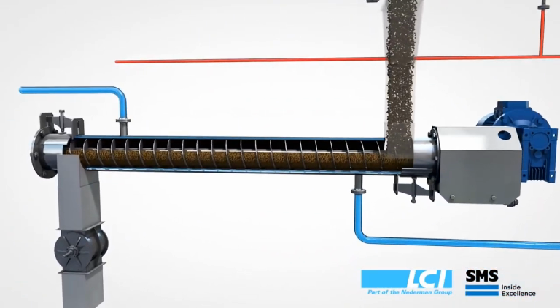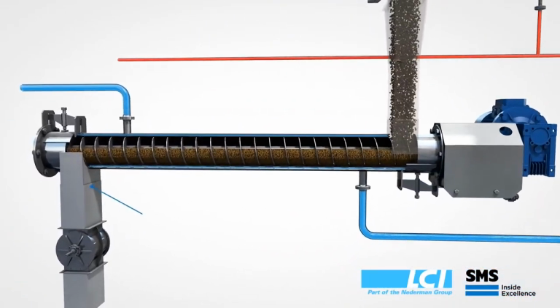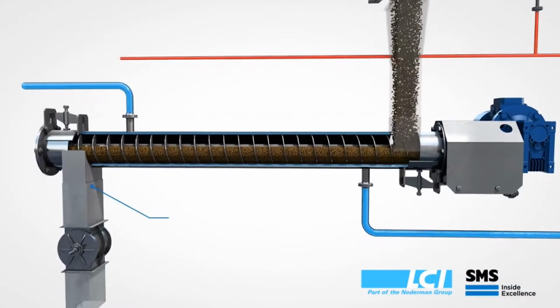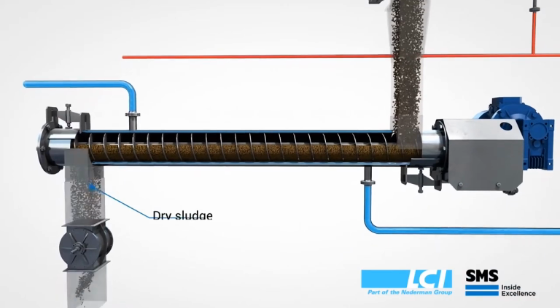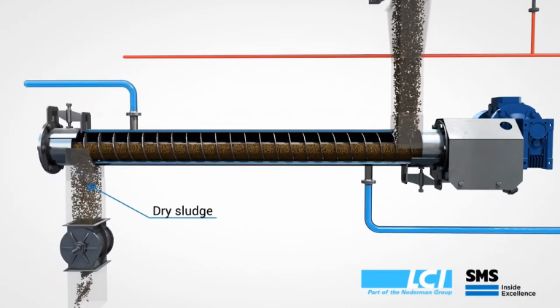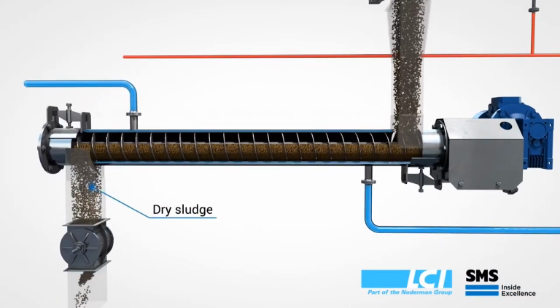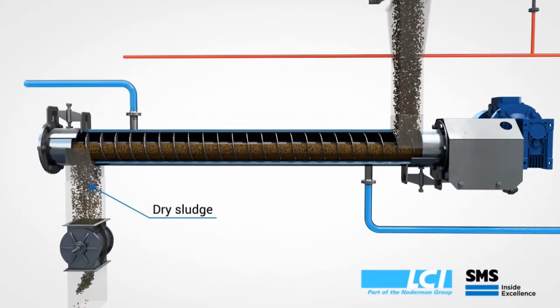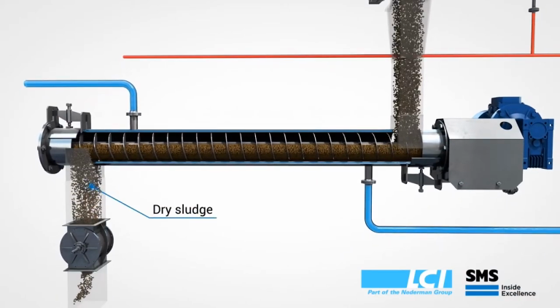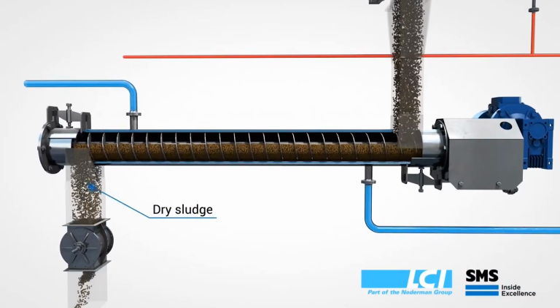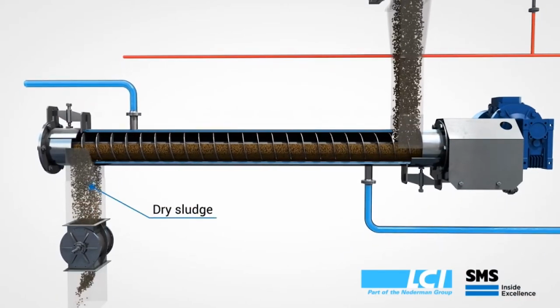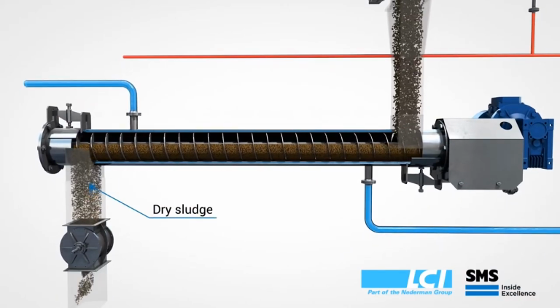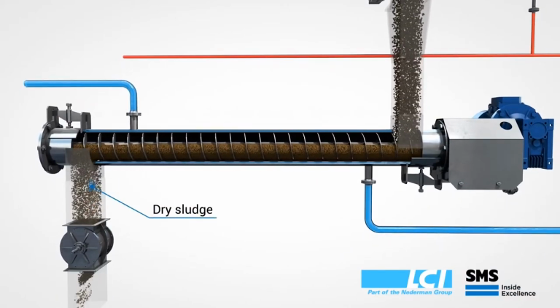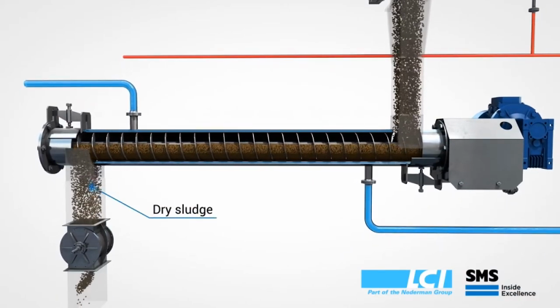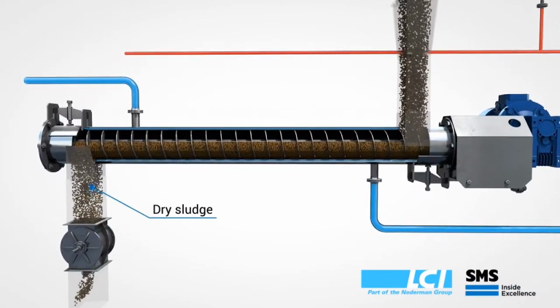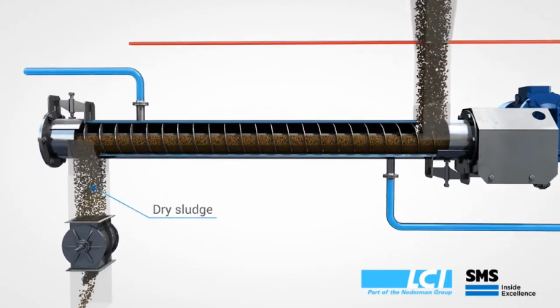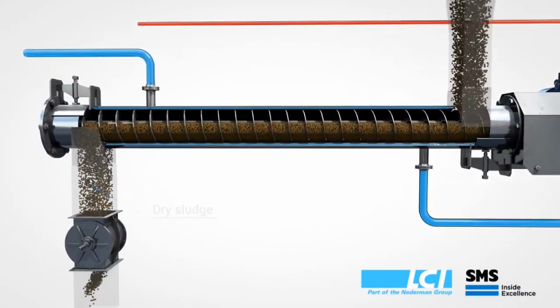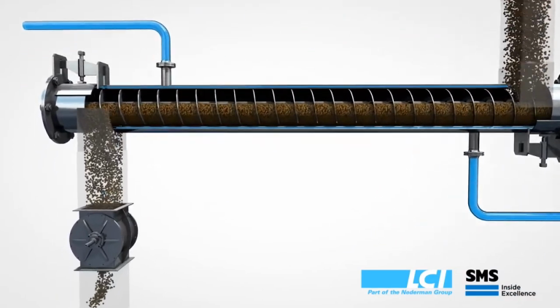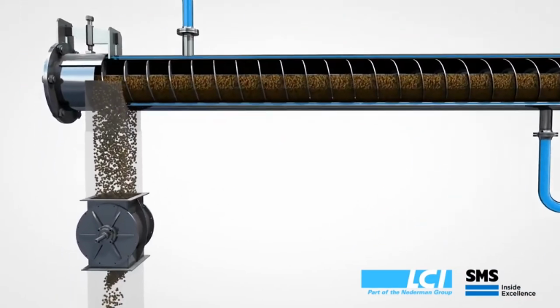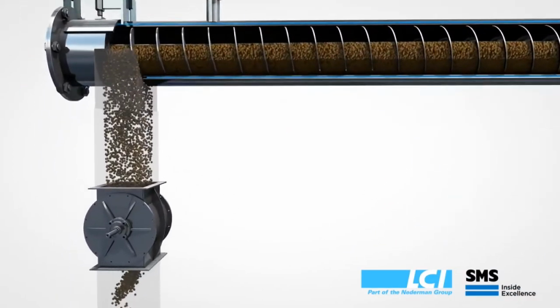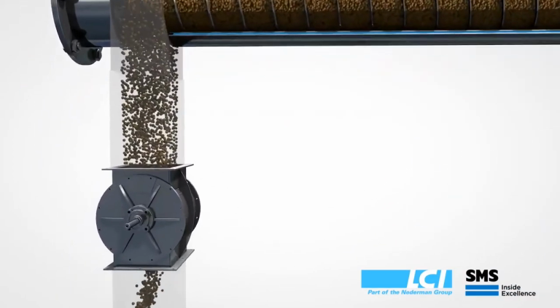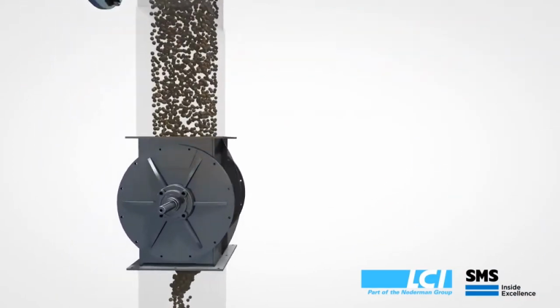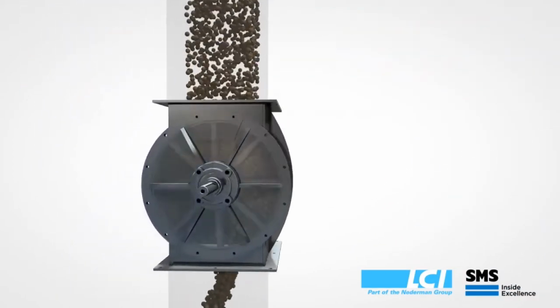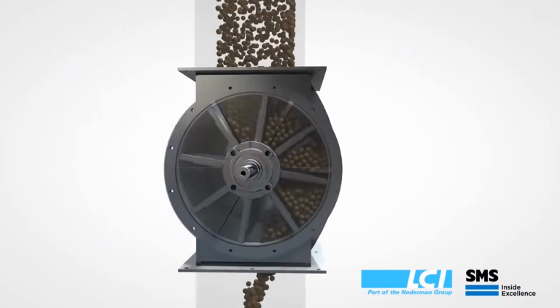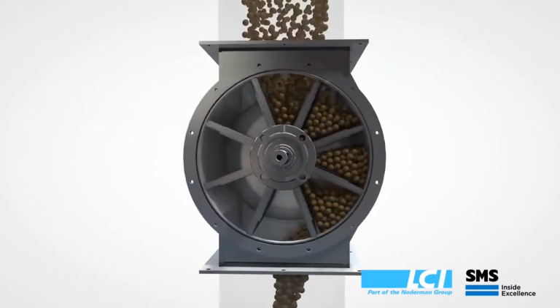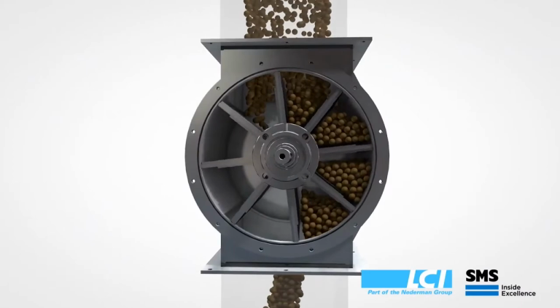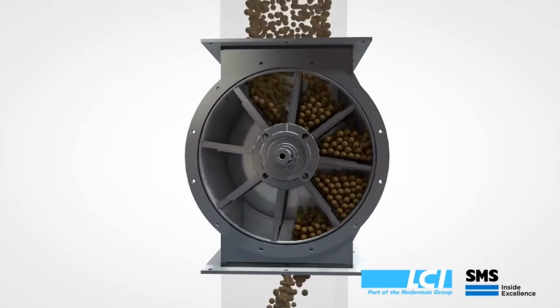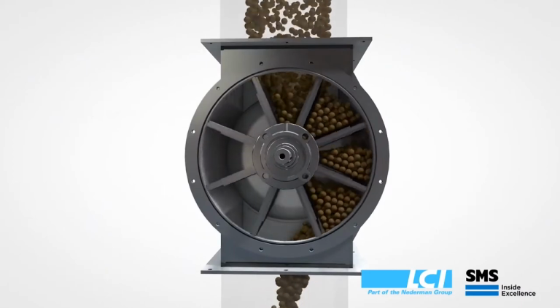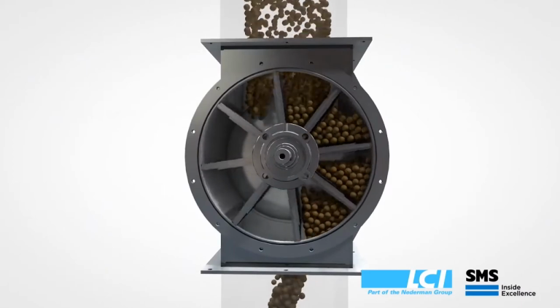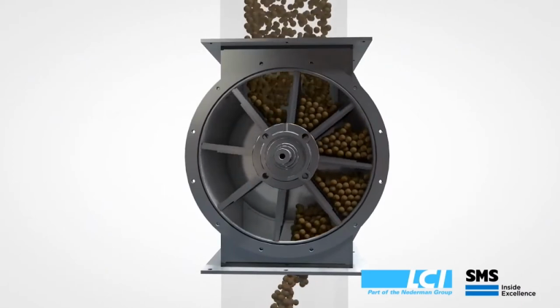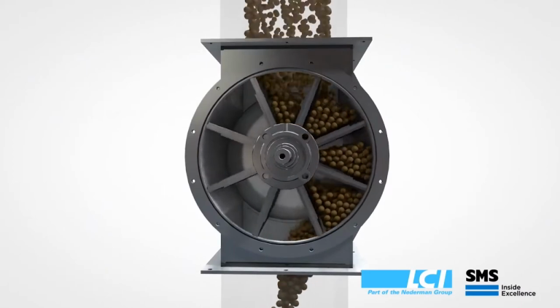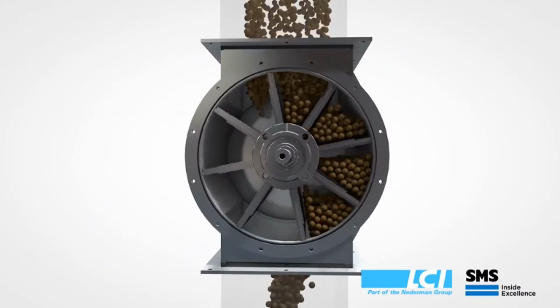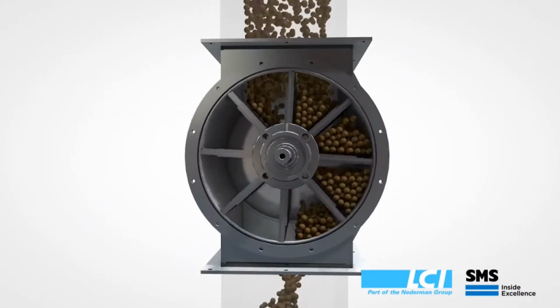Finally, the sludge will exit through a rotary valve. The purpose of the rotary valve is to limit air intrusion into the dryer.